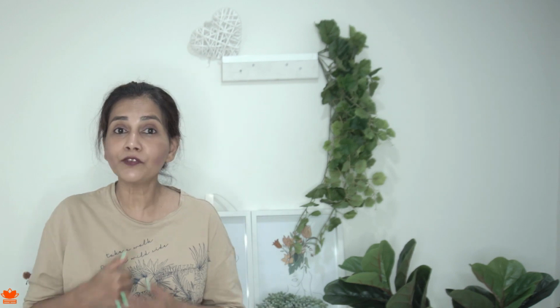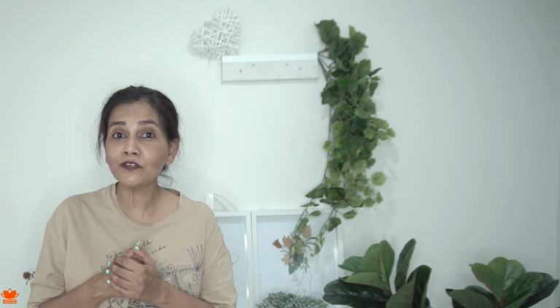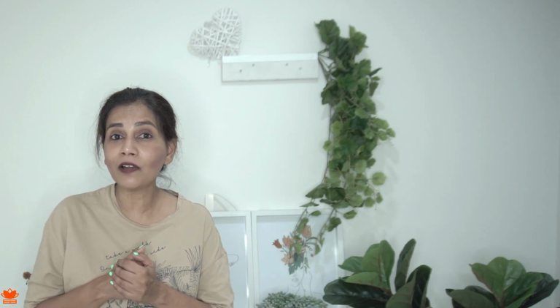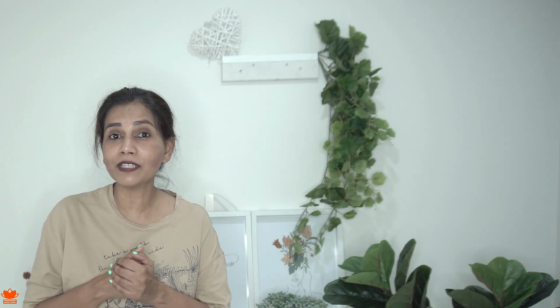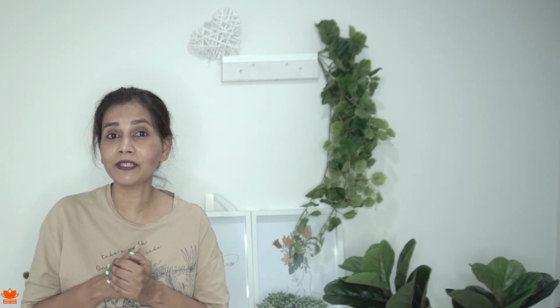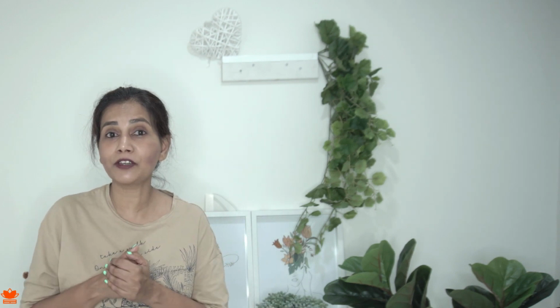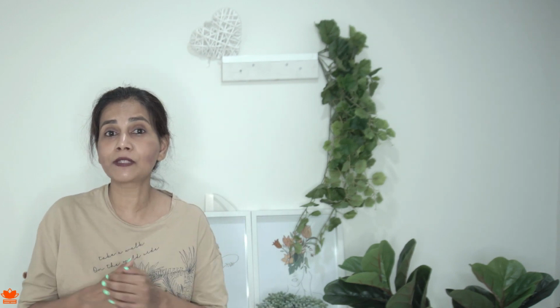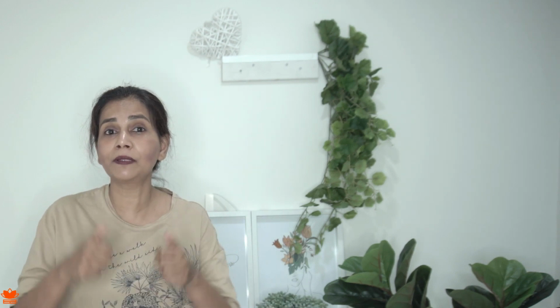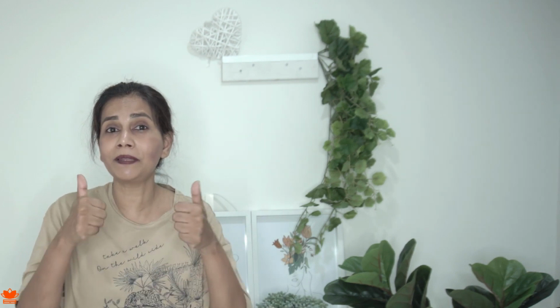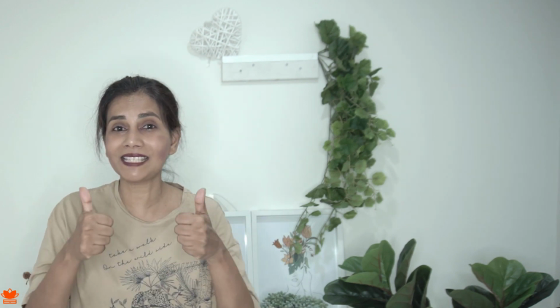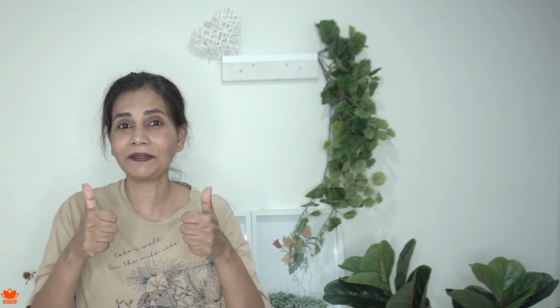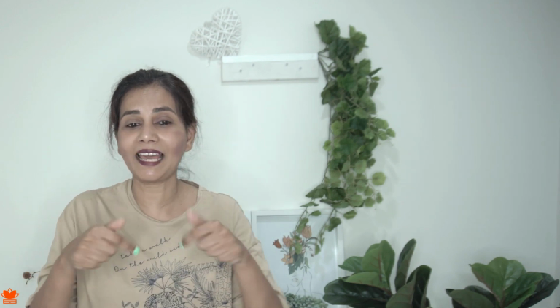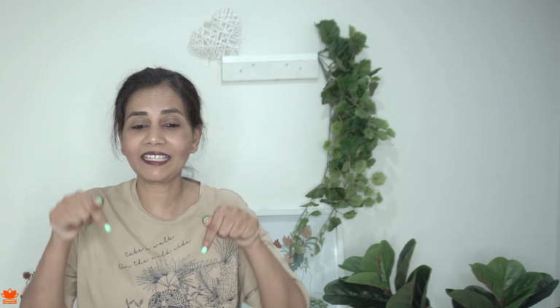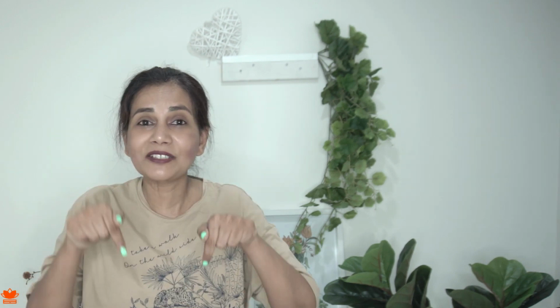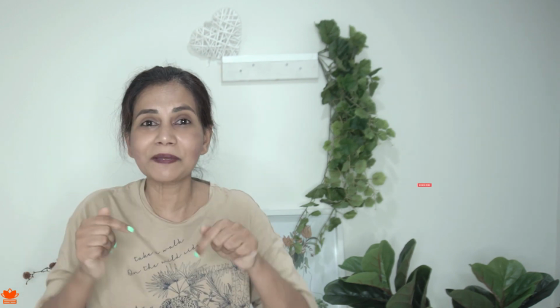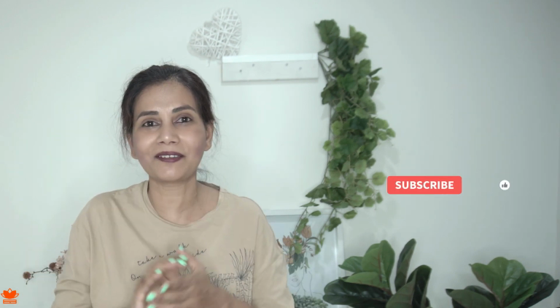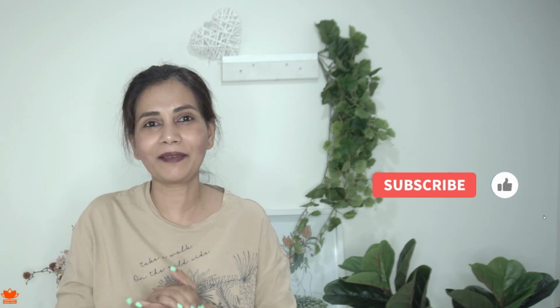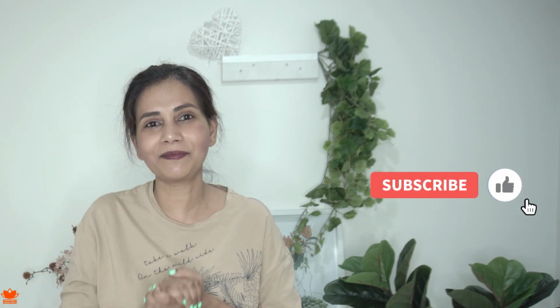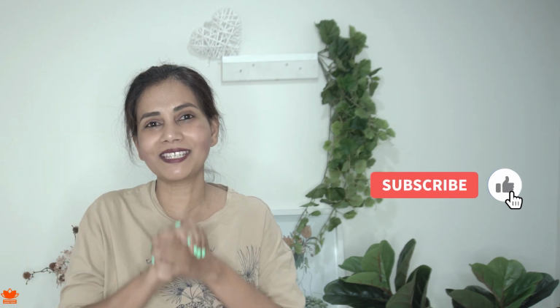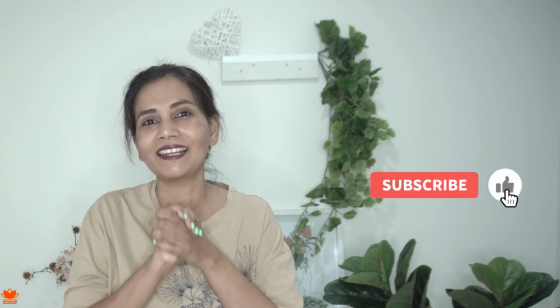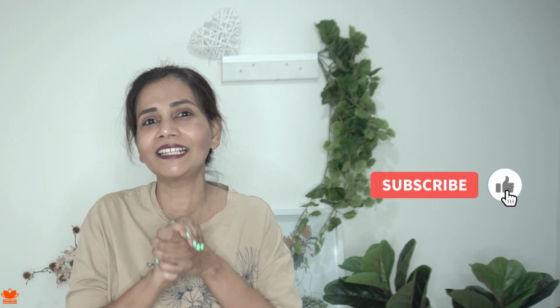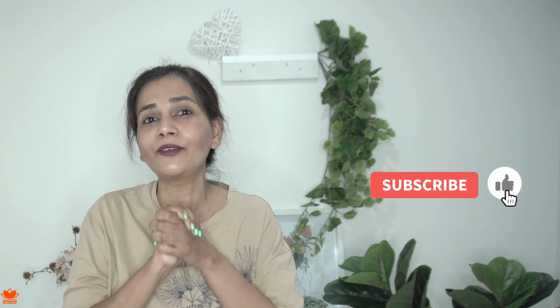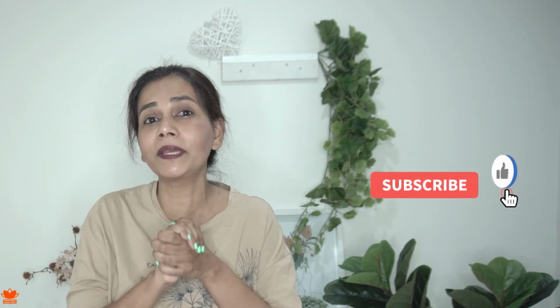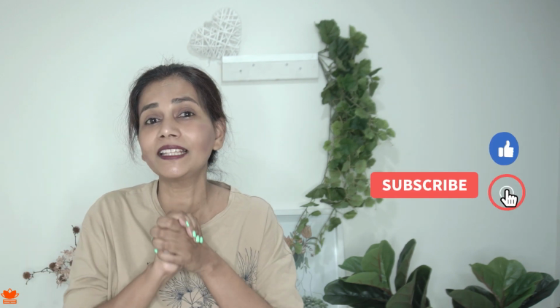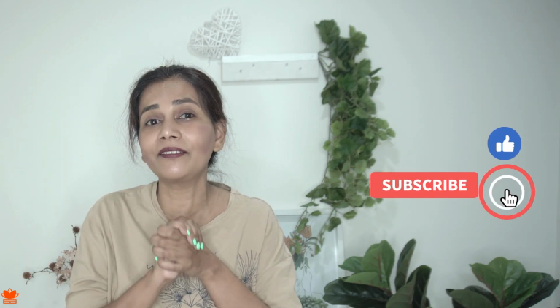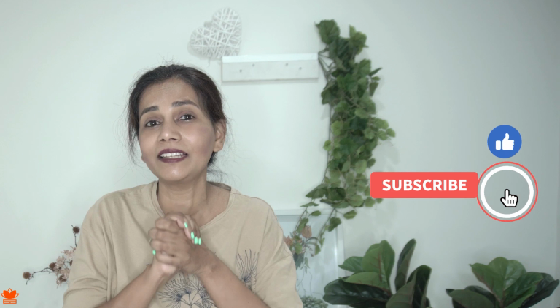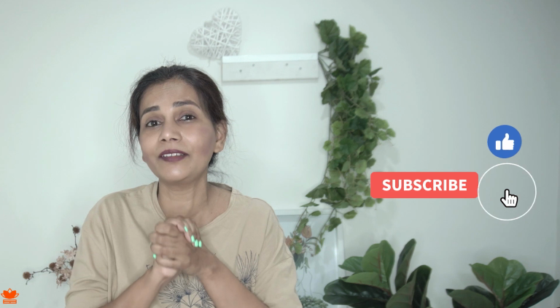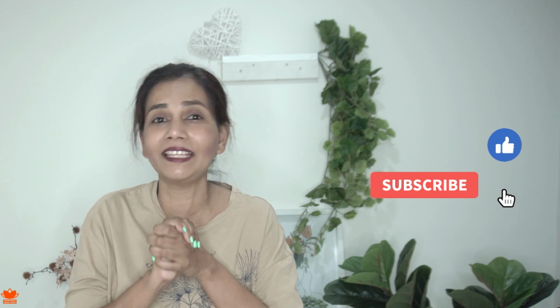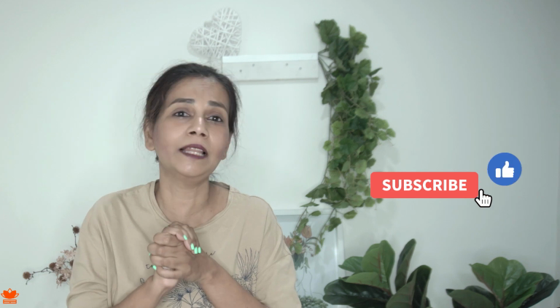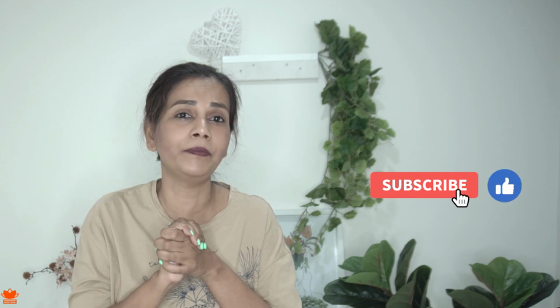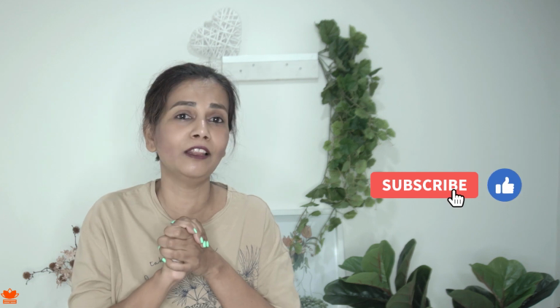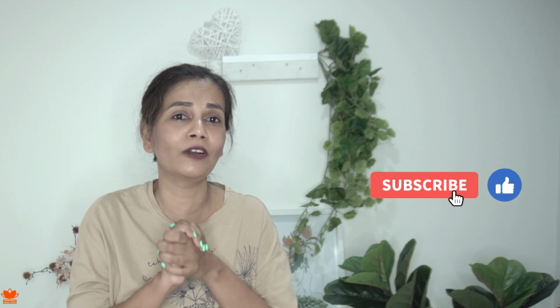If you found this video useful, please give it a like and subscribe to my channel. It will really help me a lot.